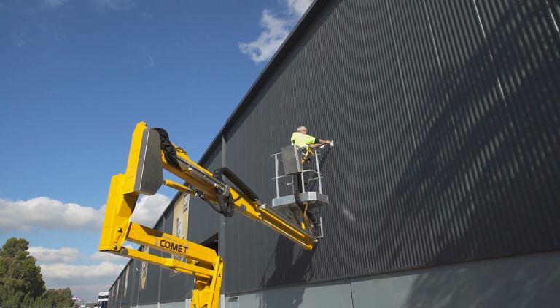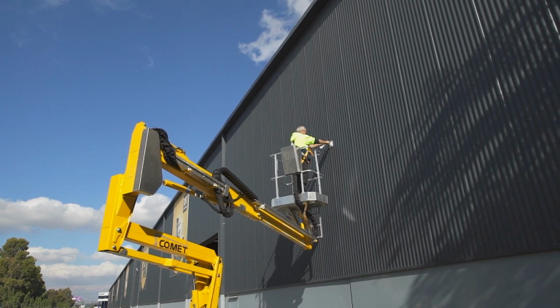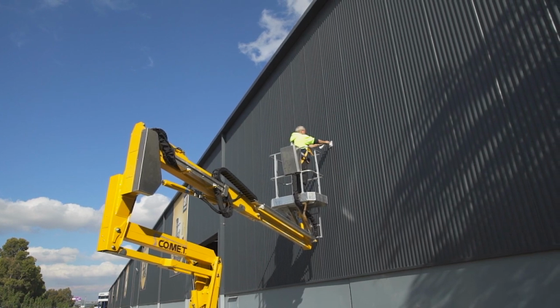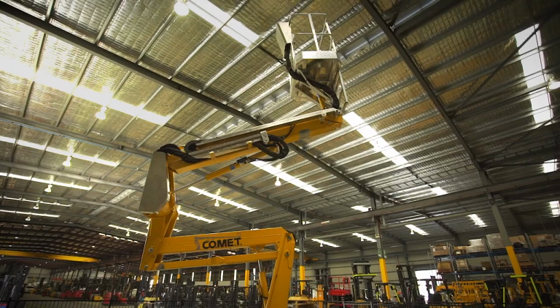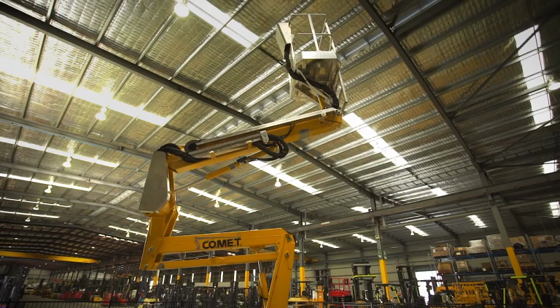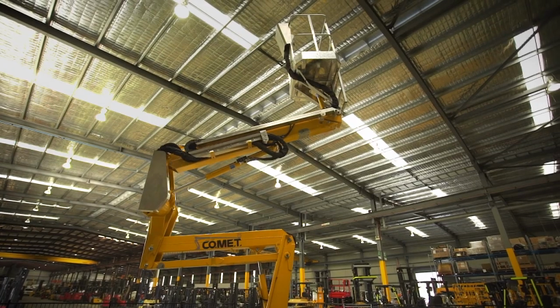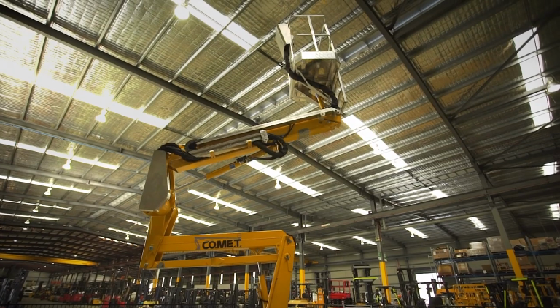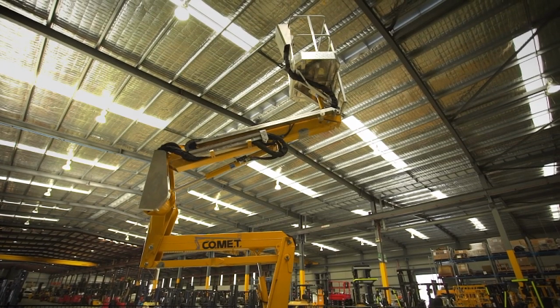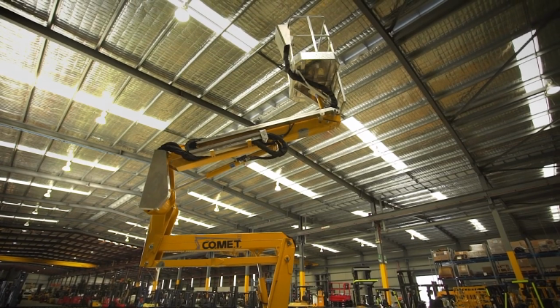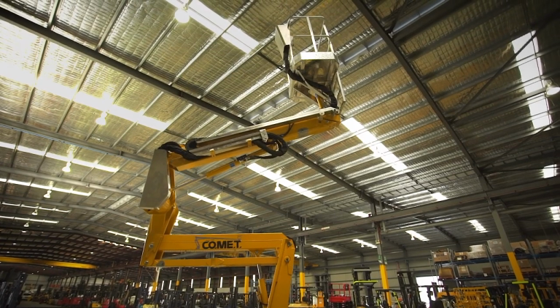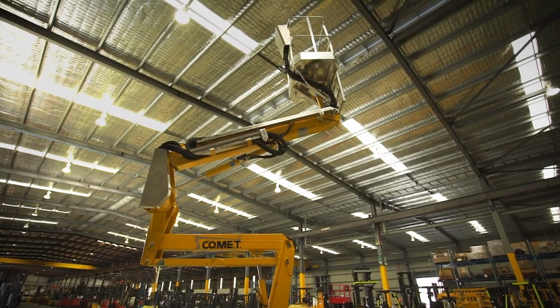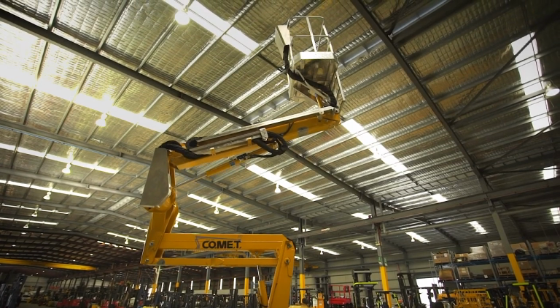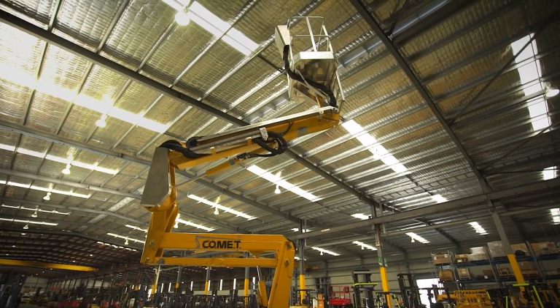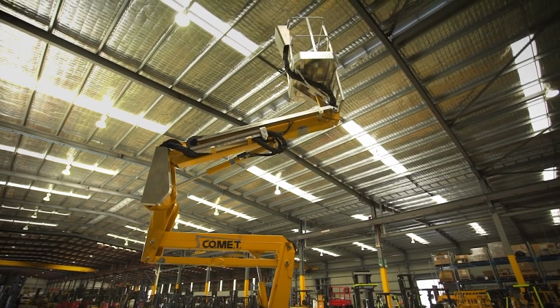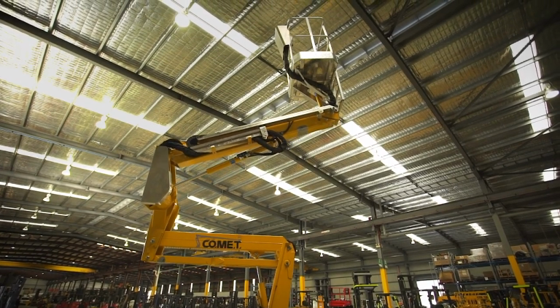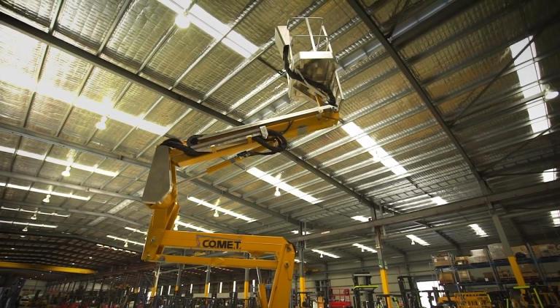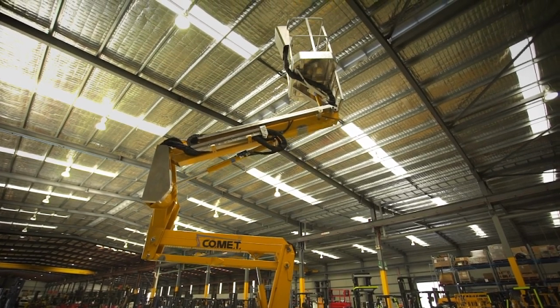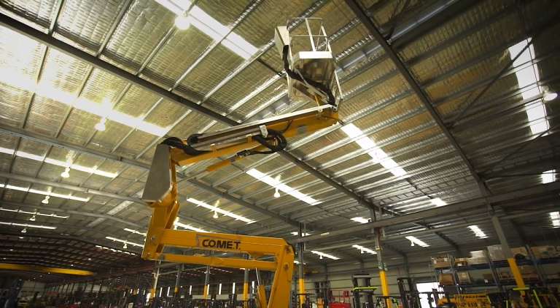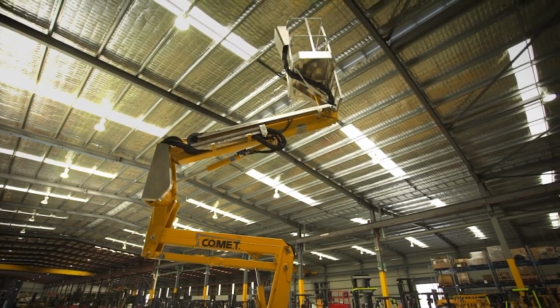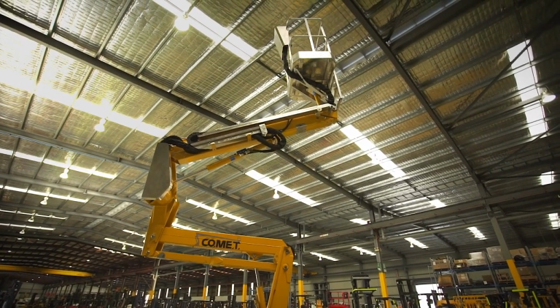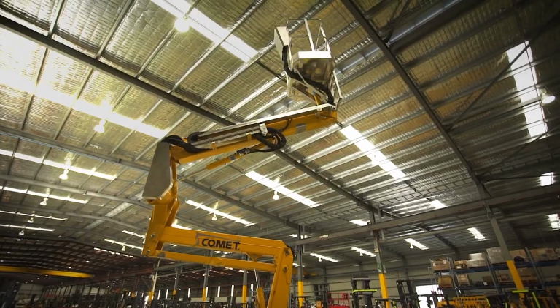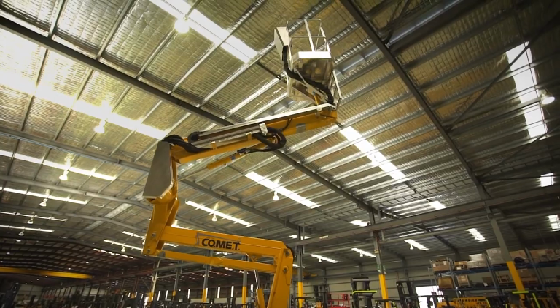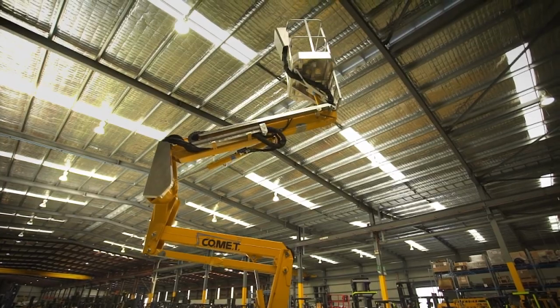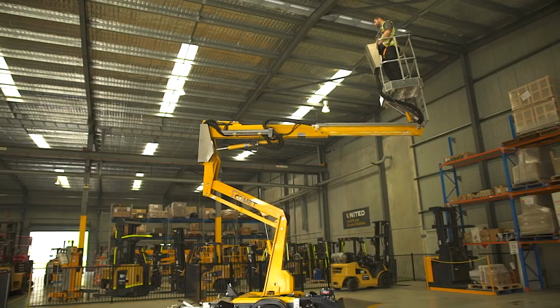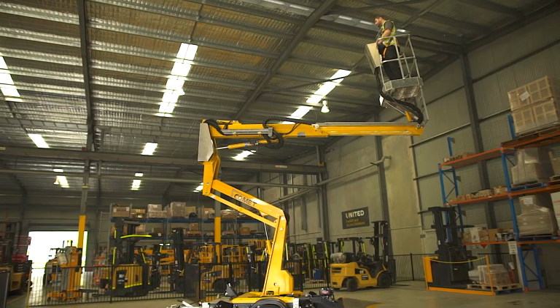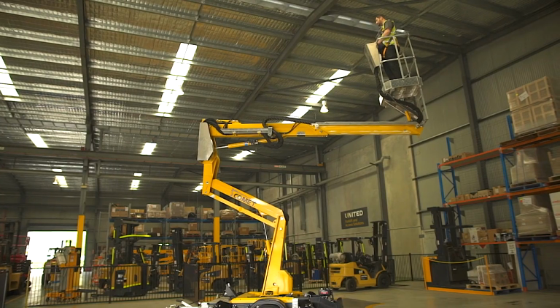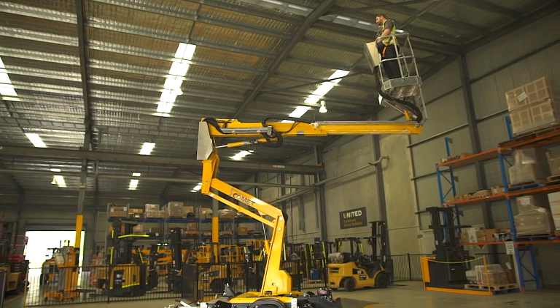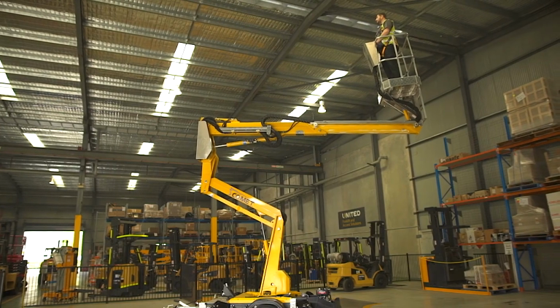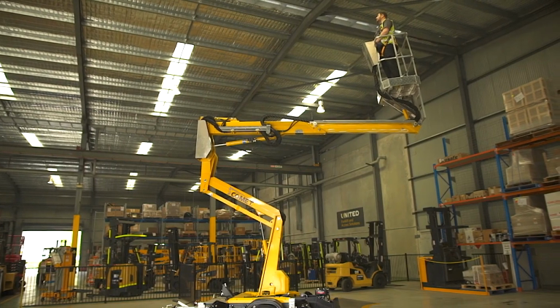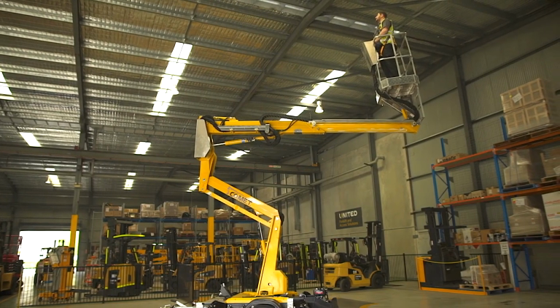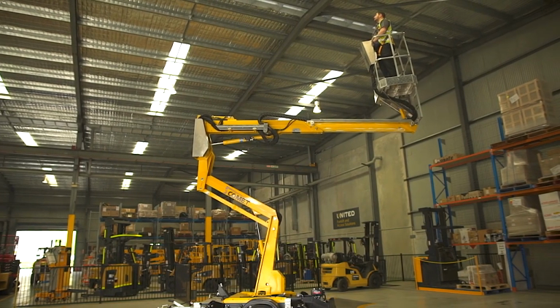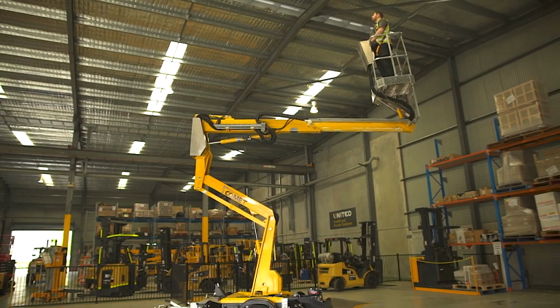The Comet X-Trailer is the perfect compact trailer mounted boom lift for all your working at height applications. Now available from one of Australia's leading materials handling equipment companies.